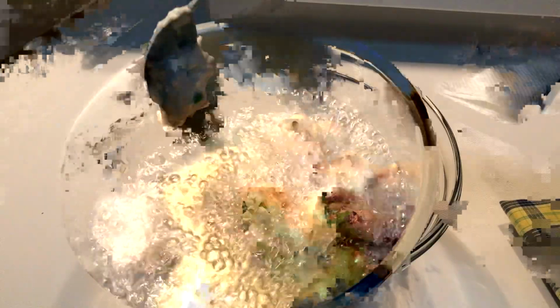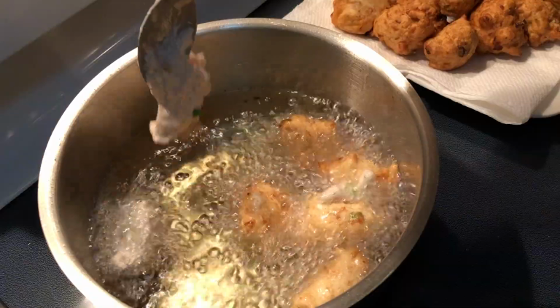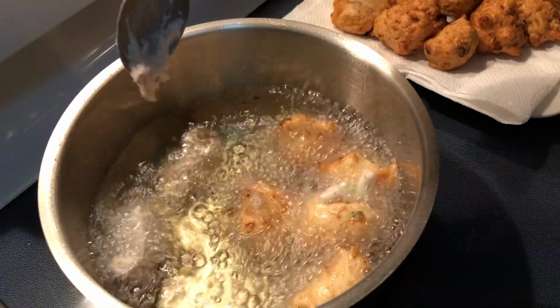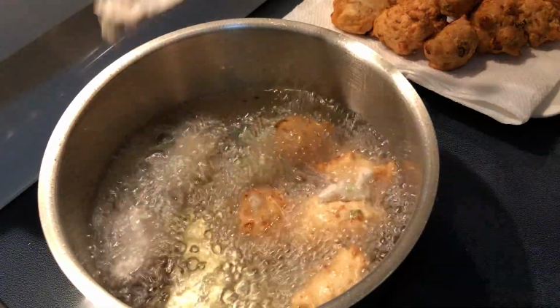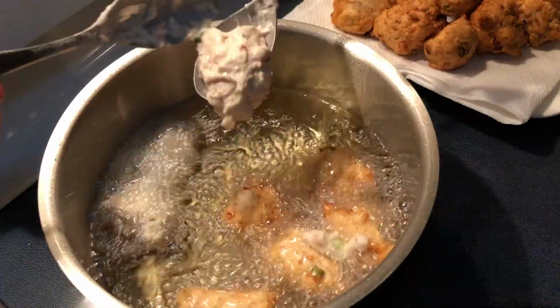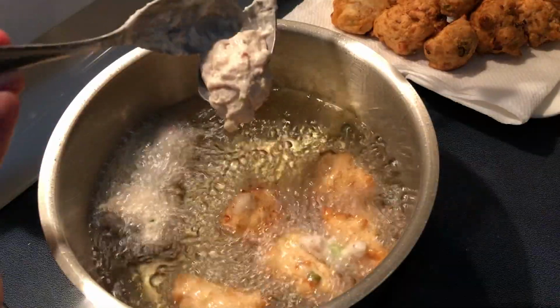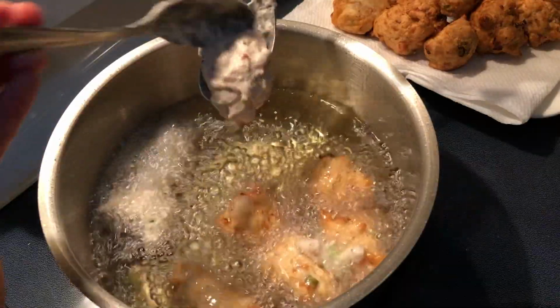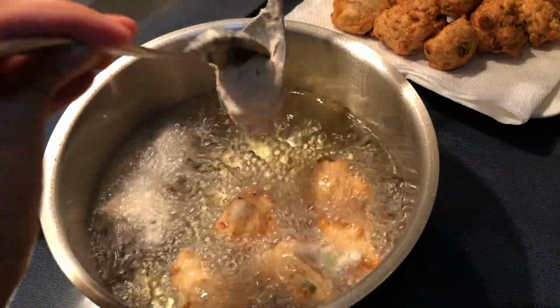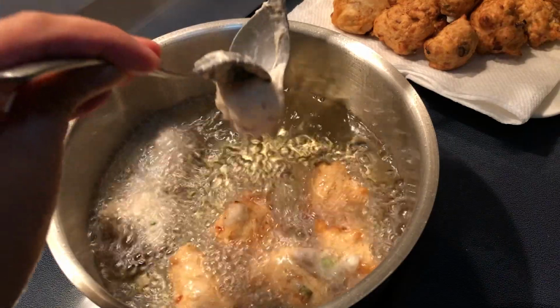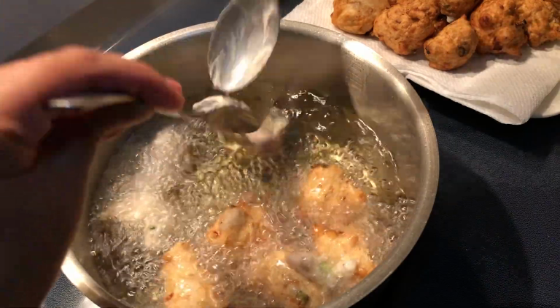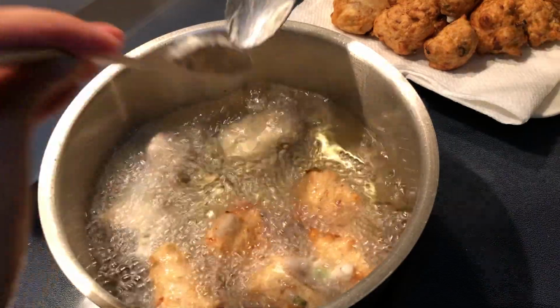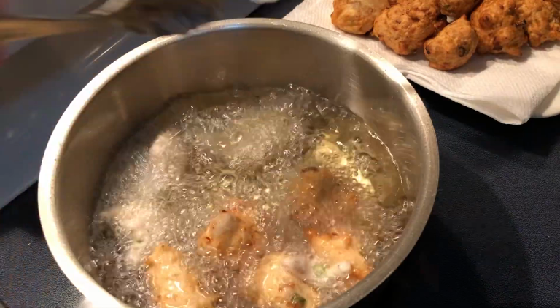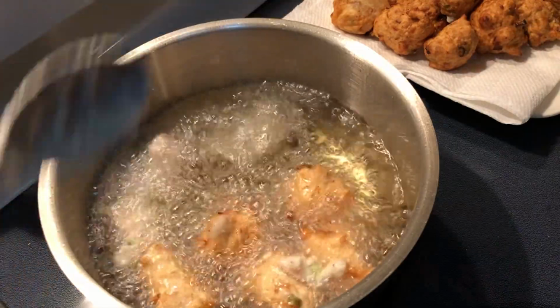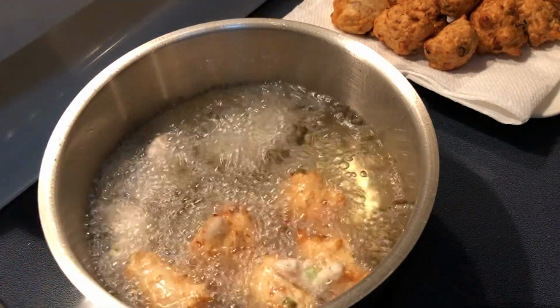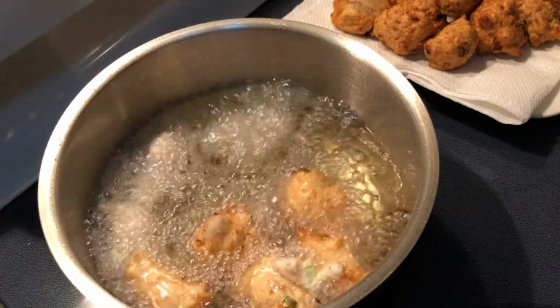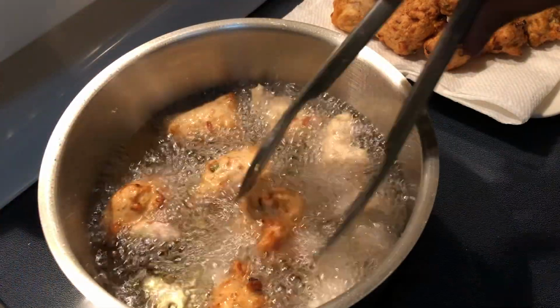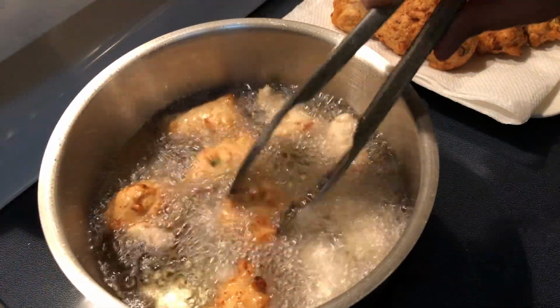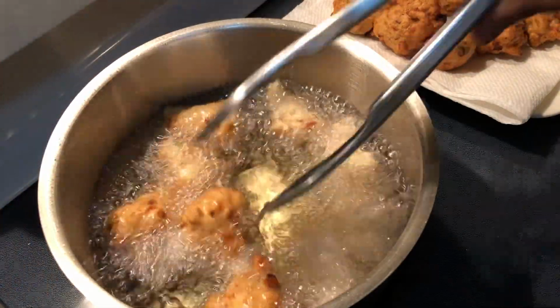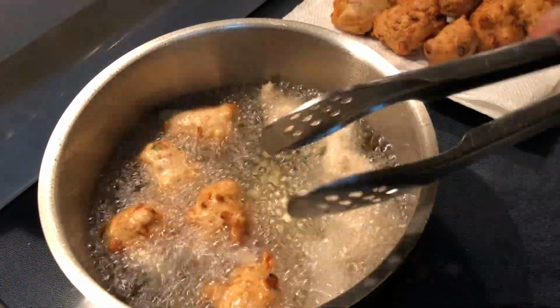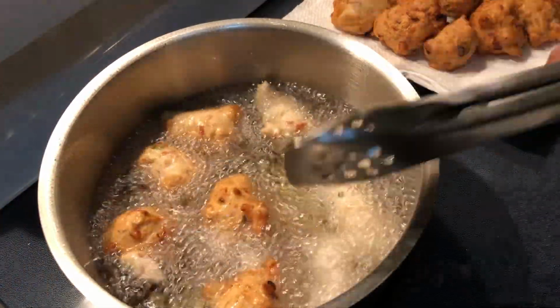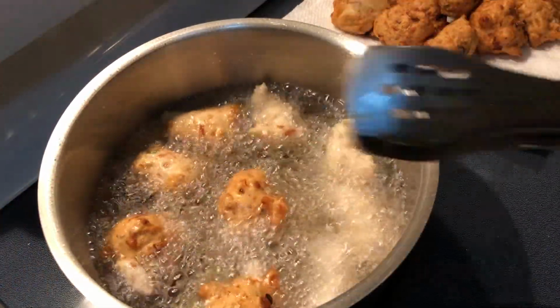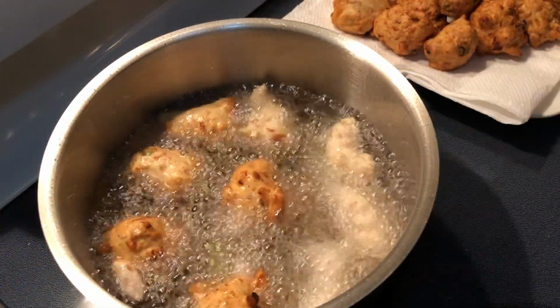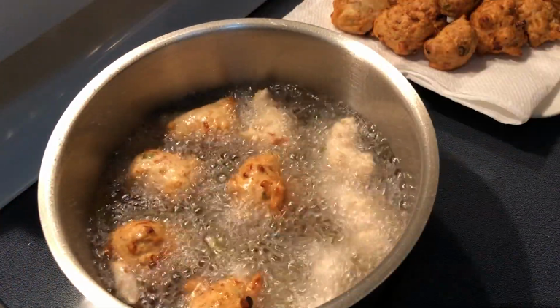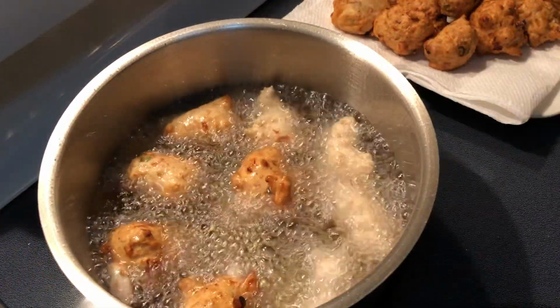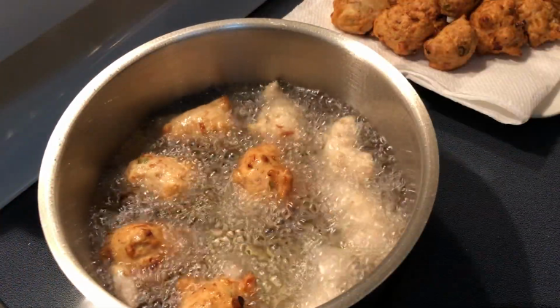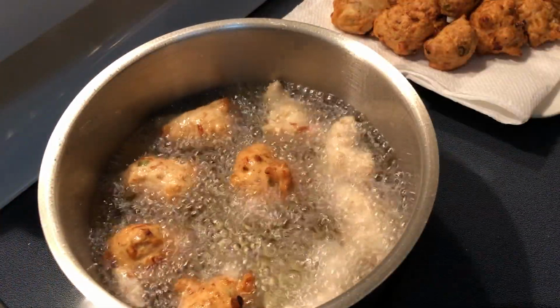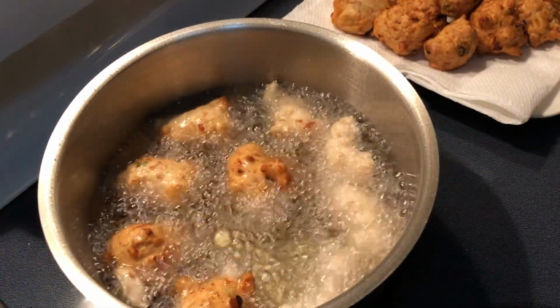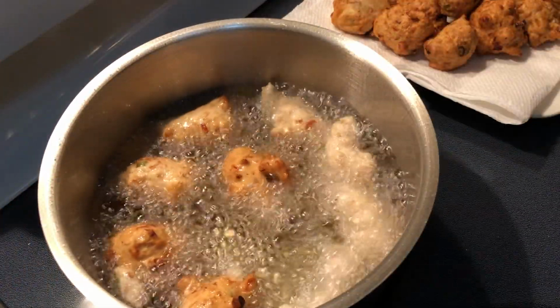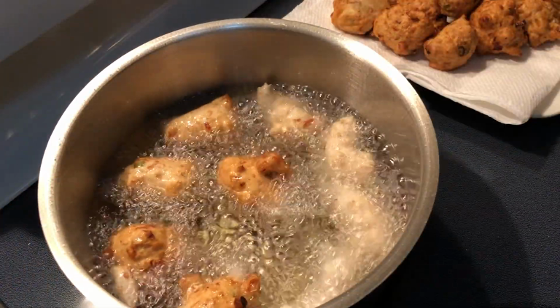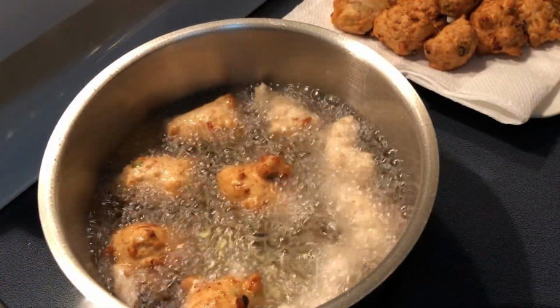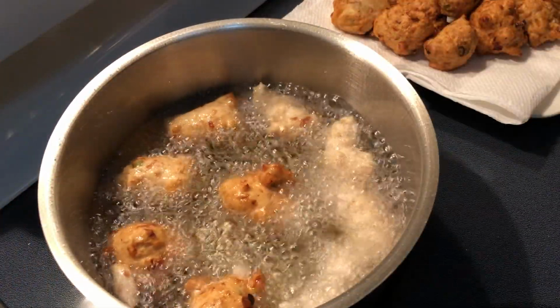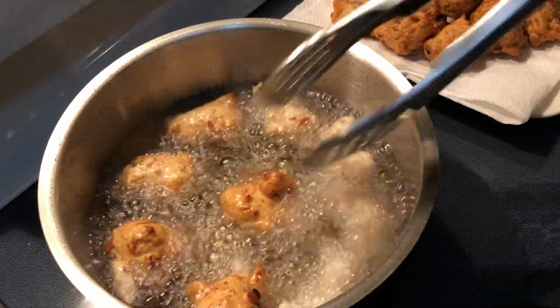When the tuna balls are cooked, you will see just like this — they will float on the oil.